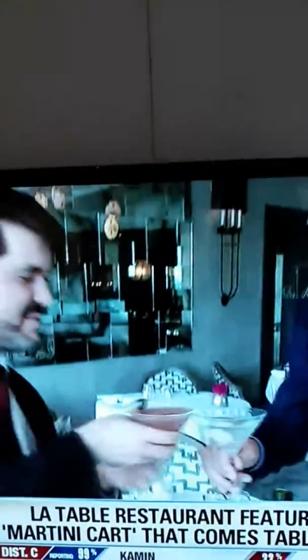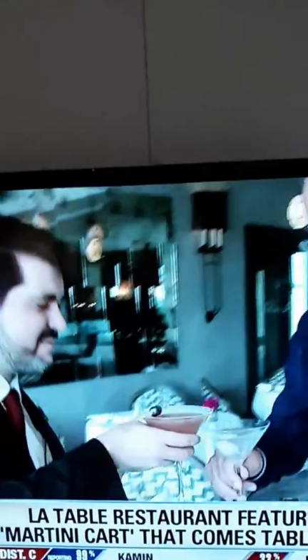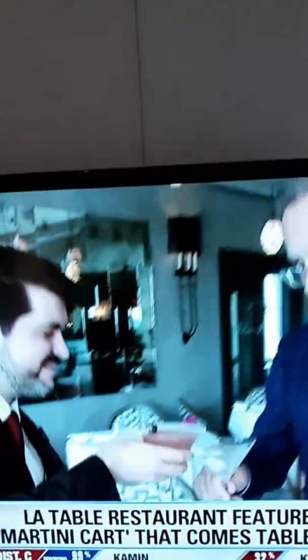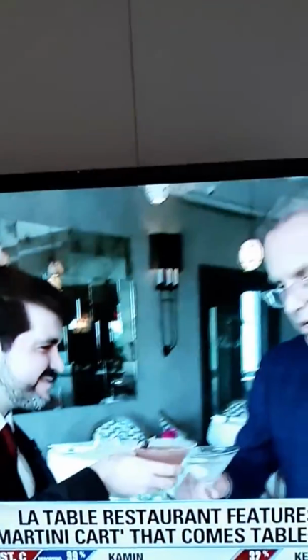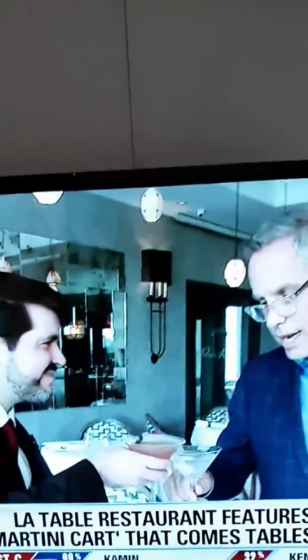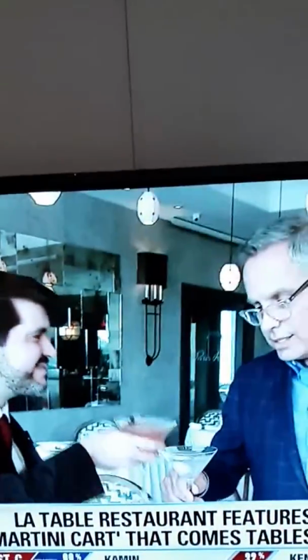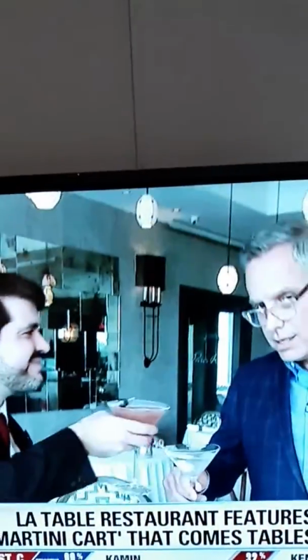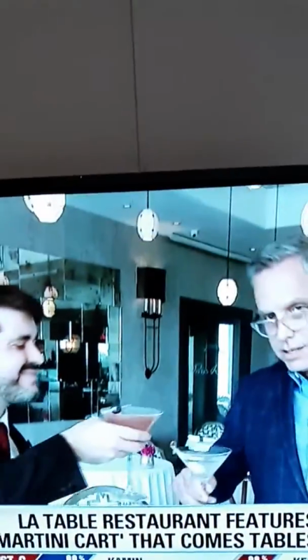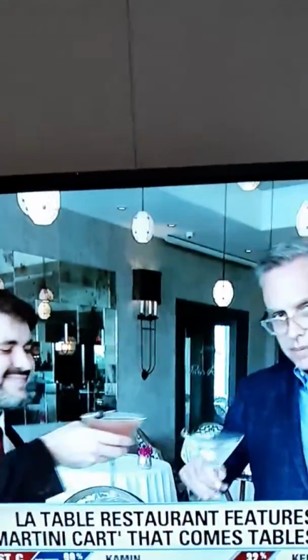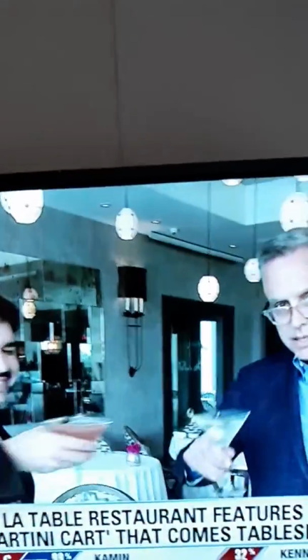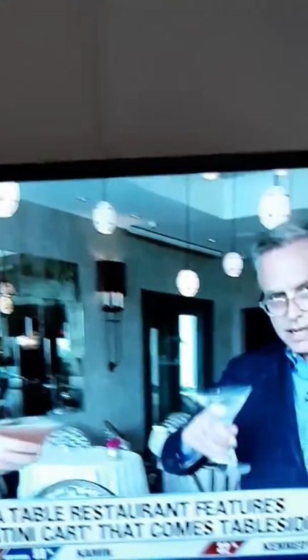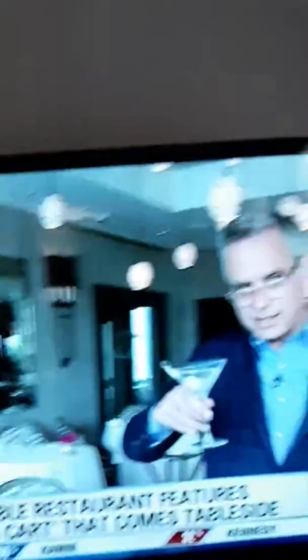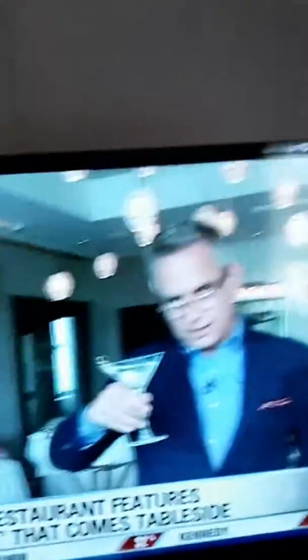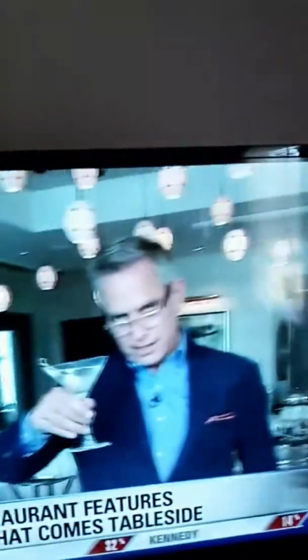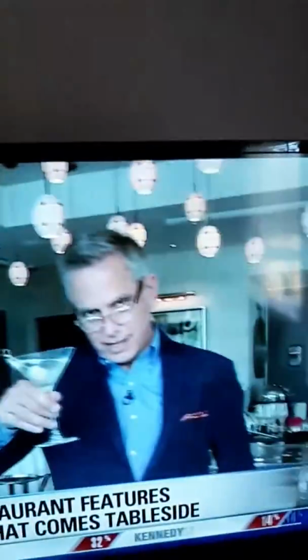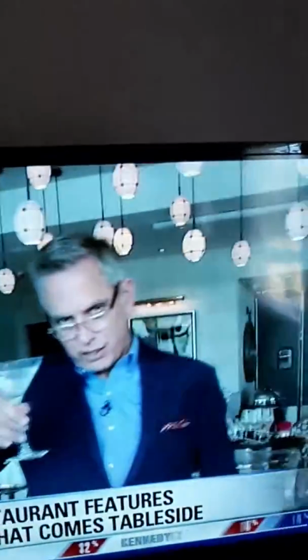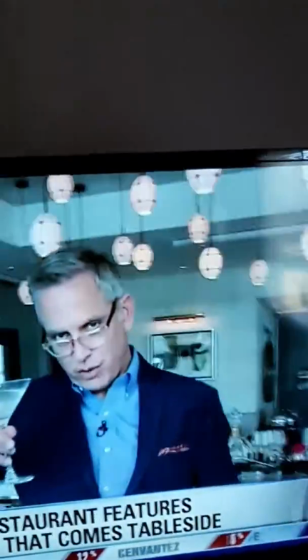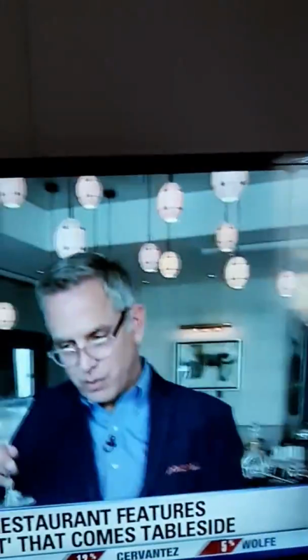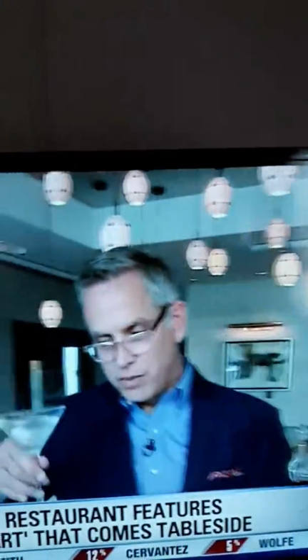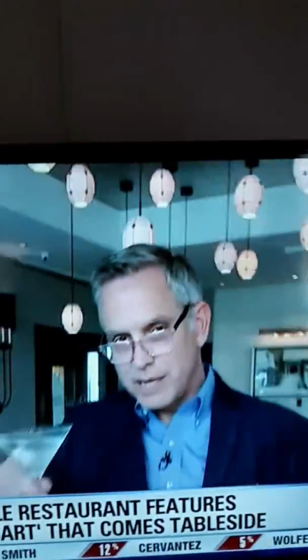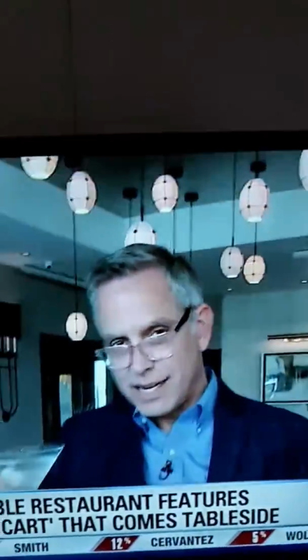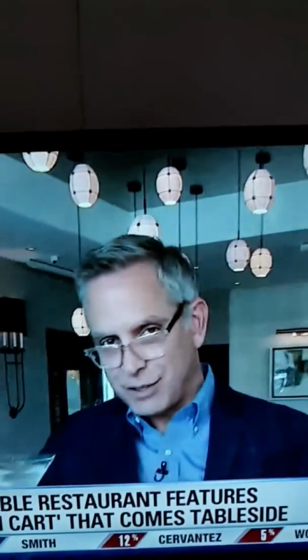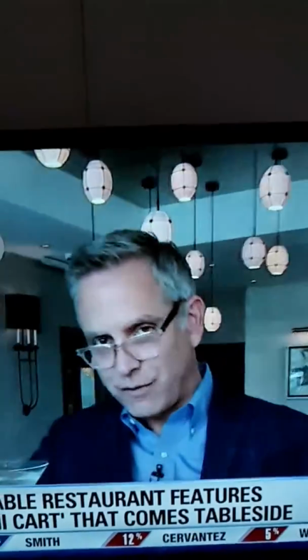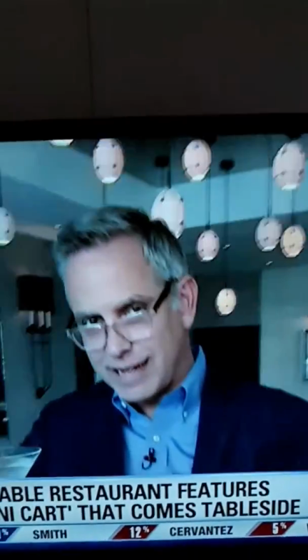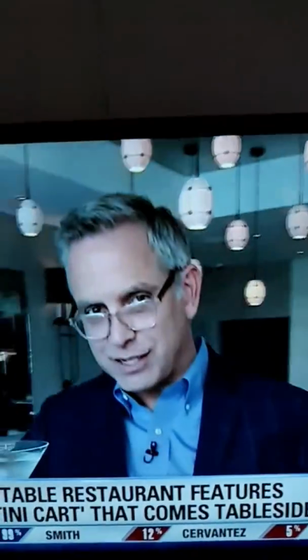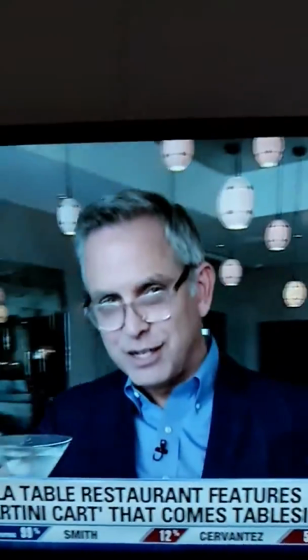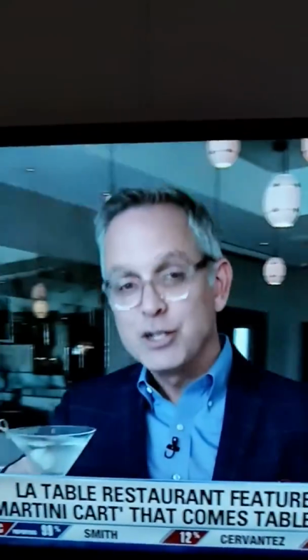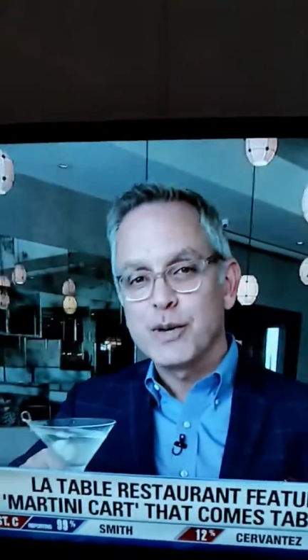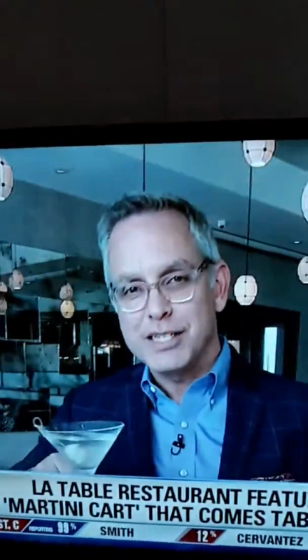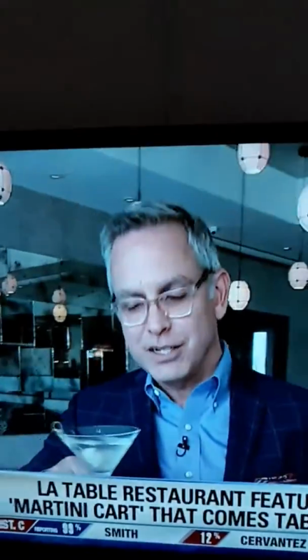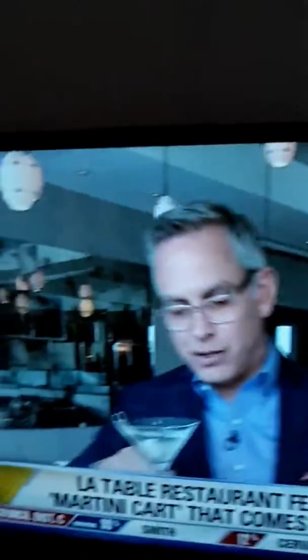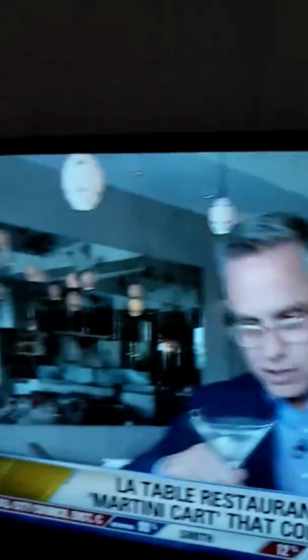Martini cart at La Table — enjoy. Ruben DeBegas, Fox 26 News.